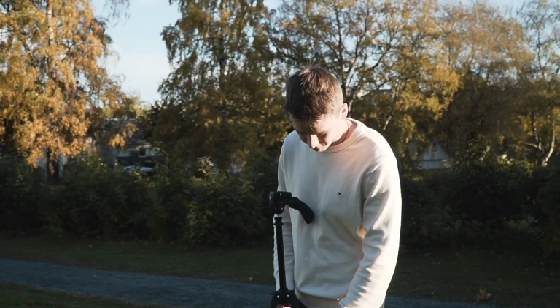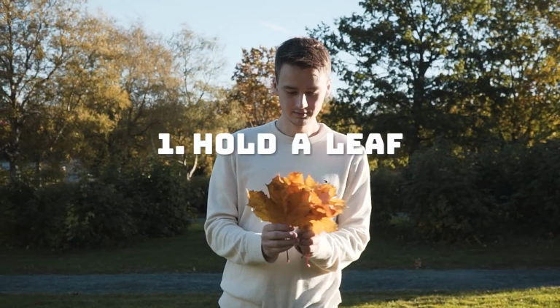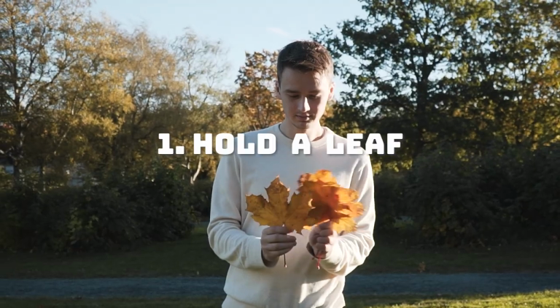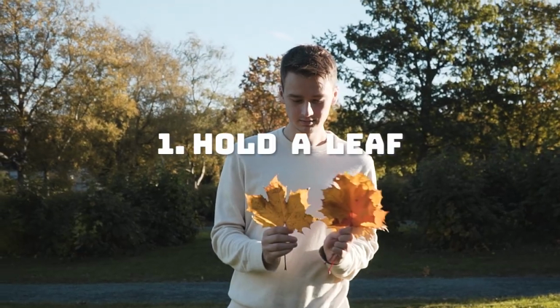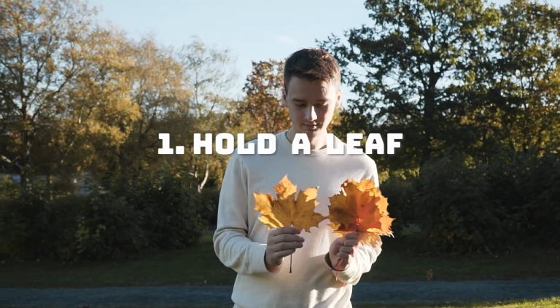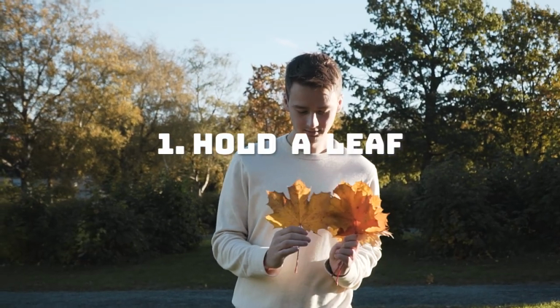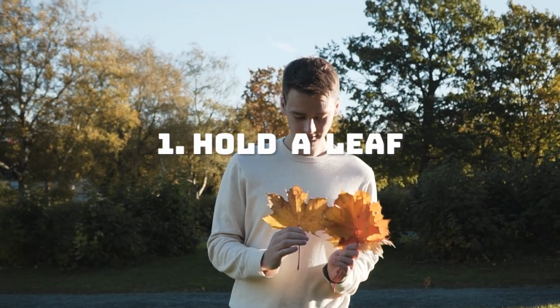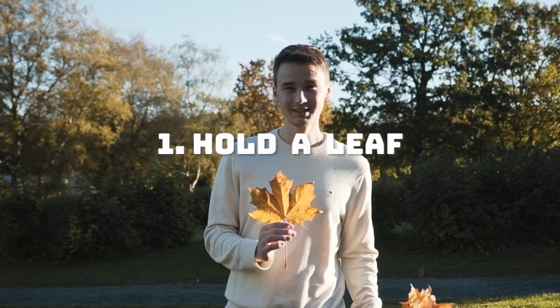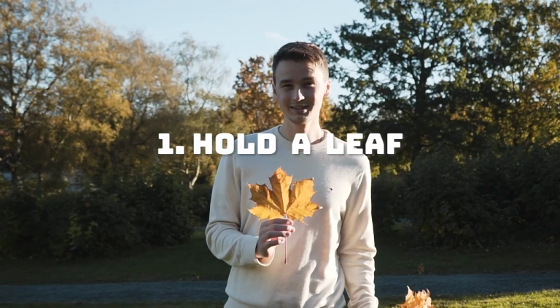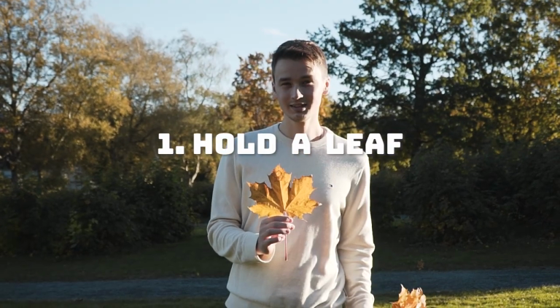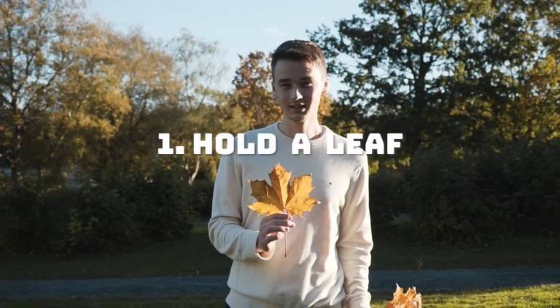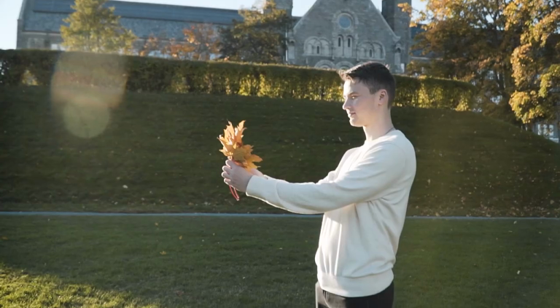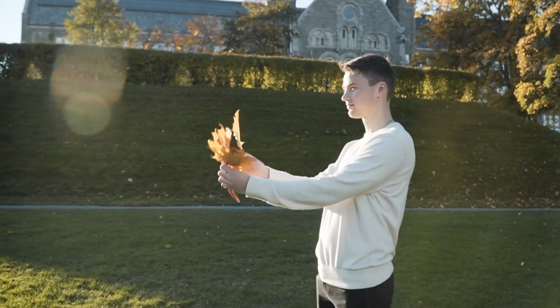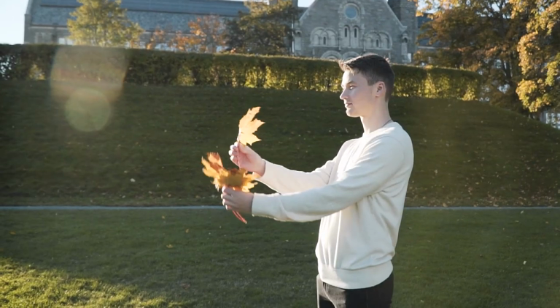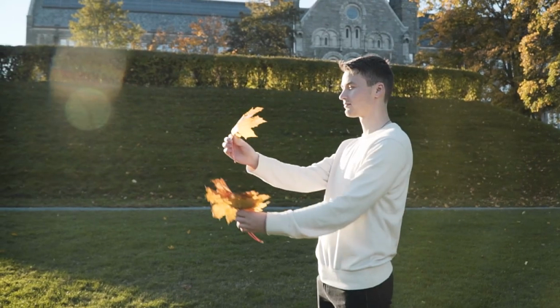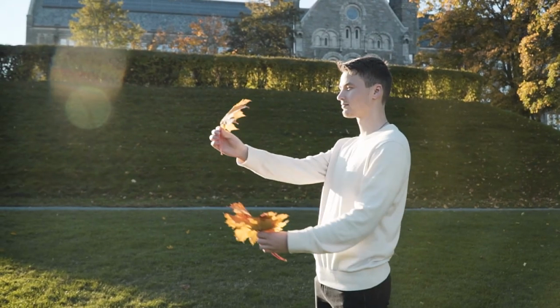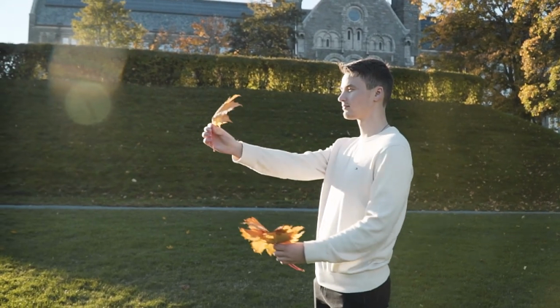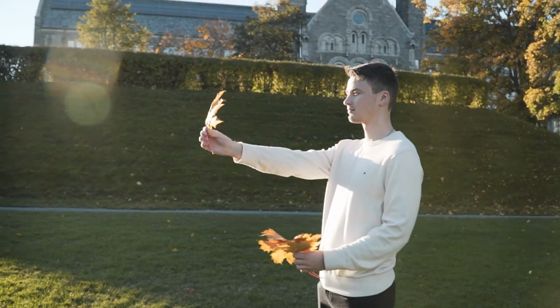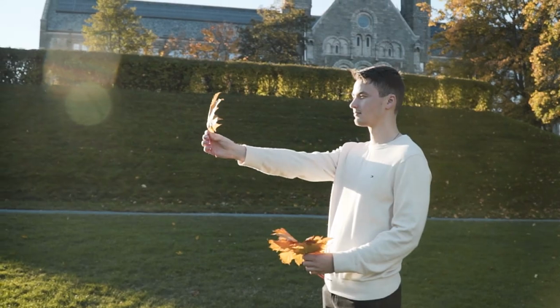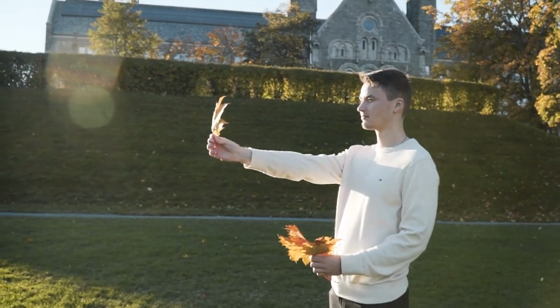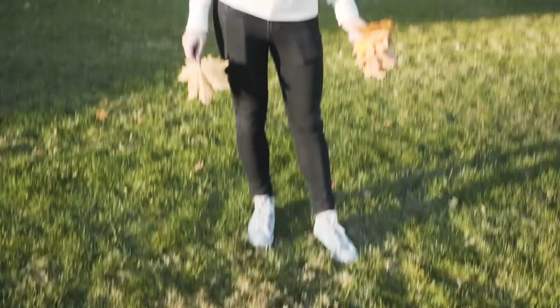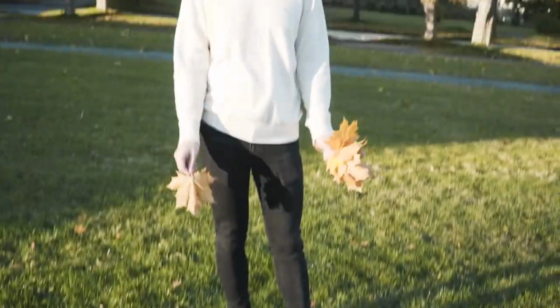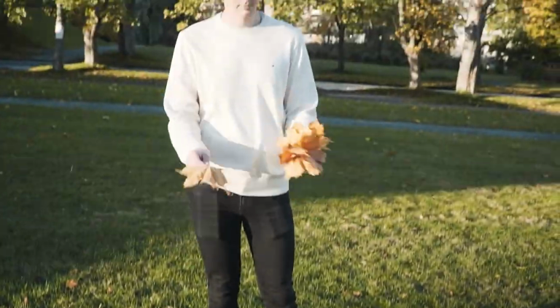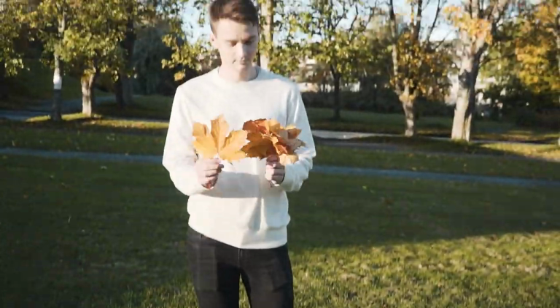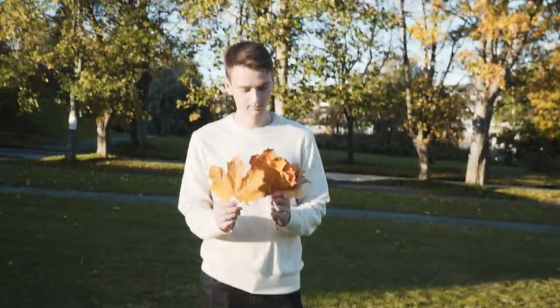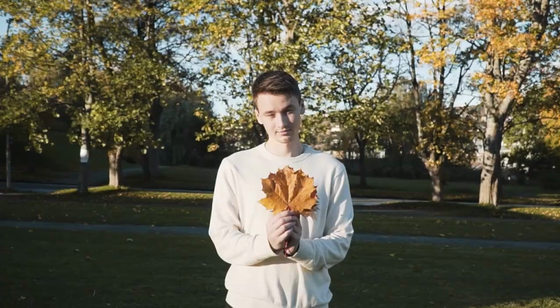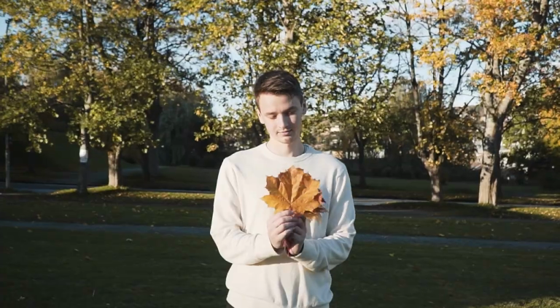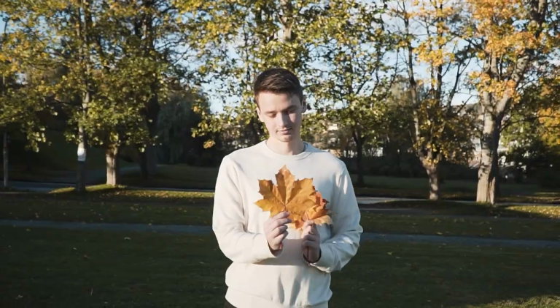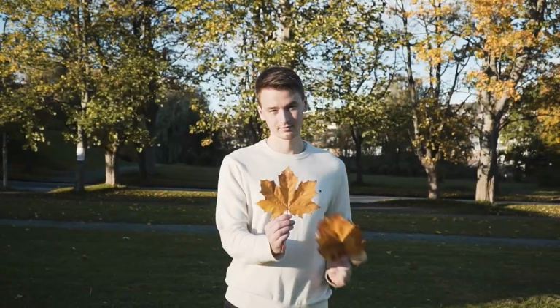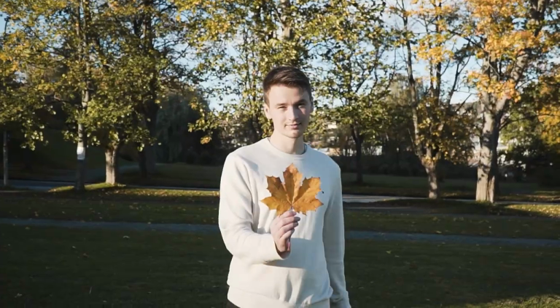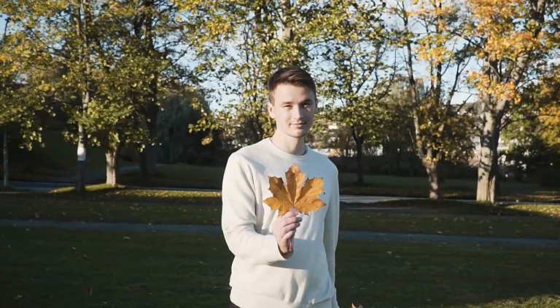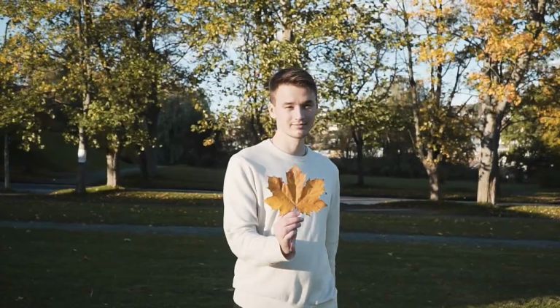Number one: find a leaf or a bunch of leaves and hold them in front of yourself. It's as simple as that — a classic autumn photo.